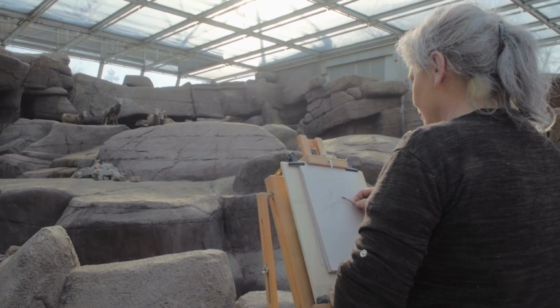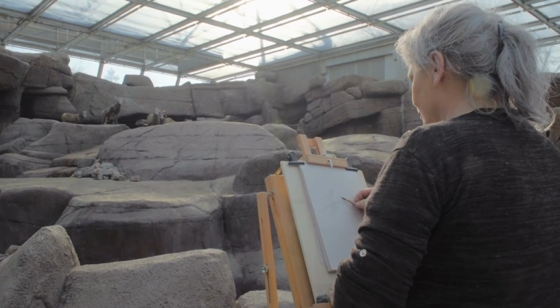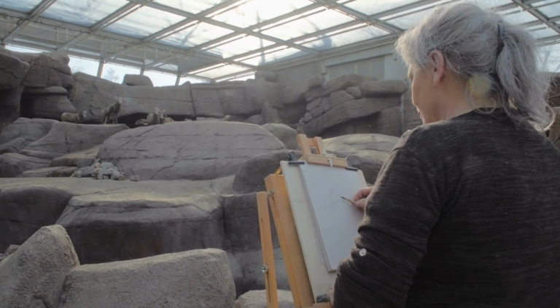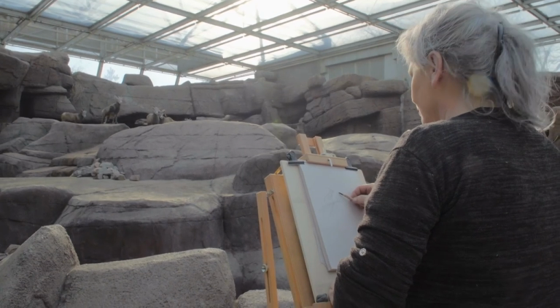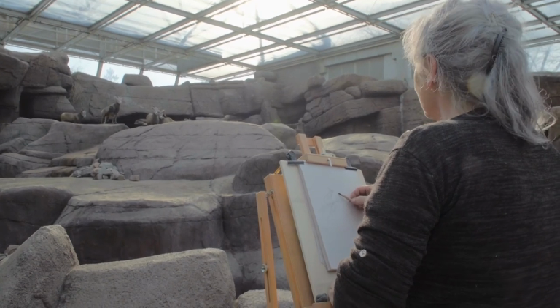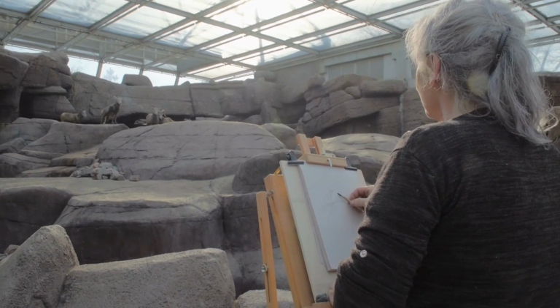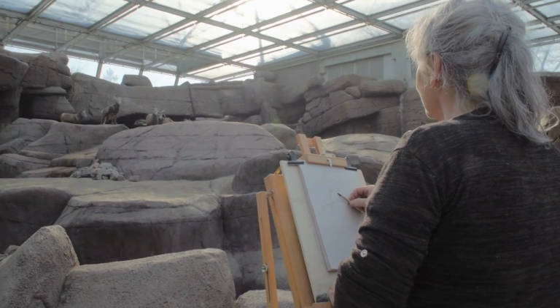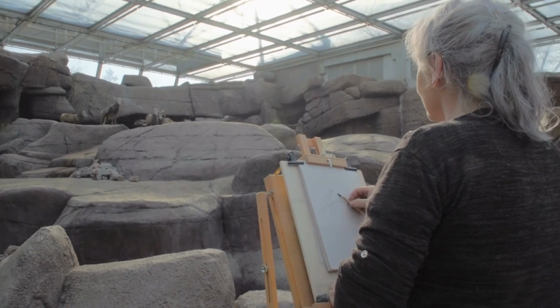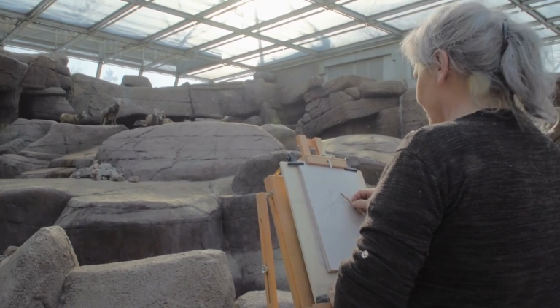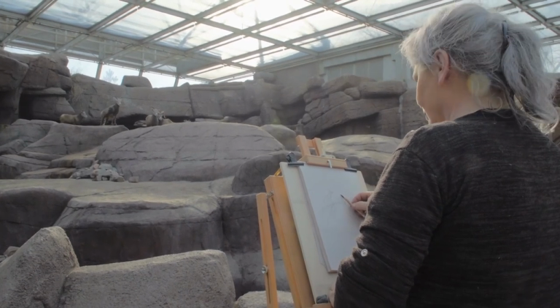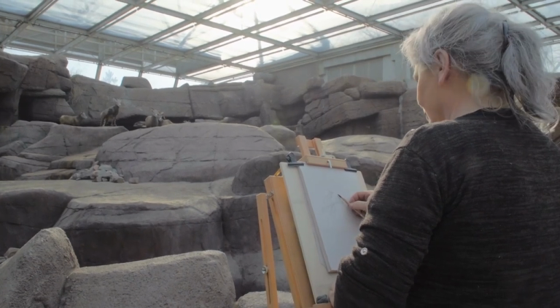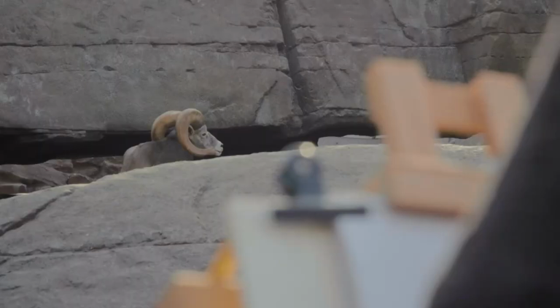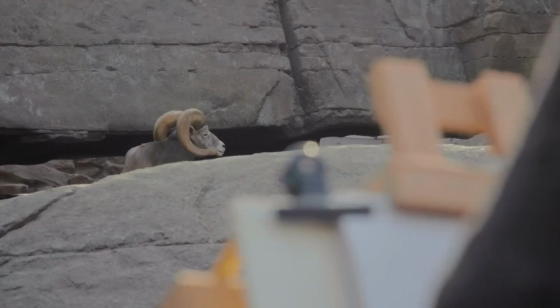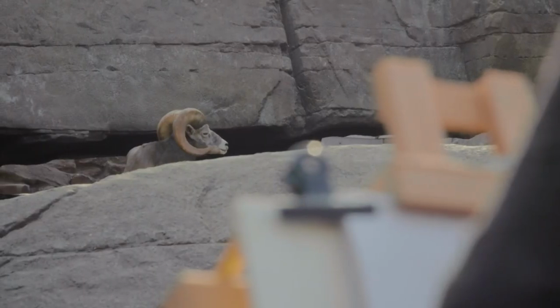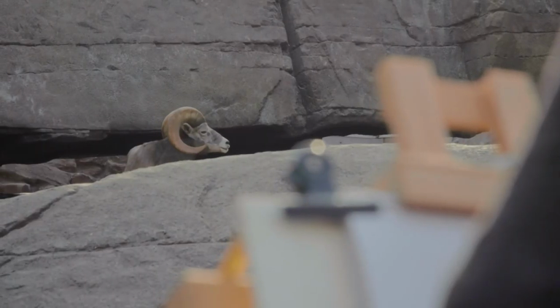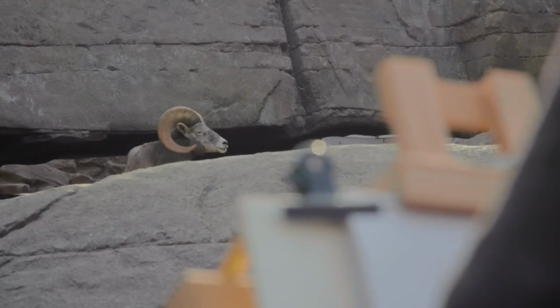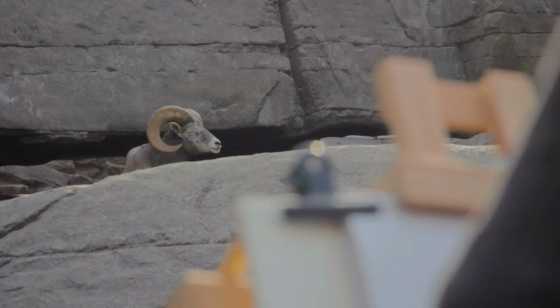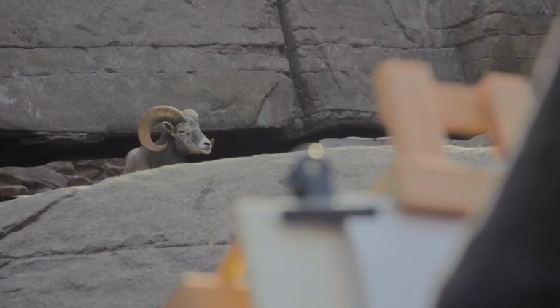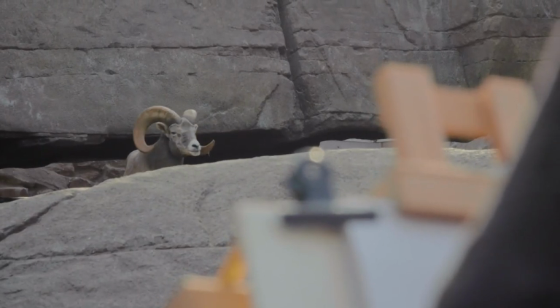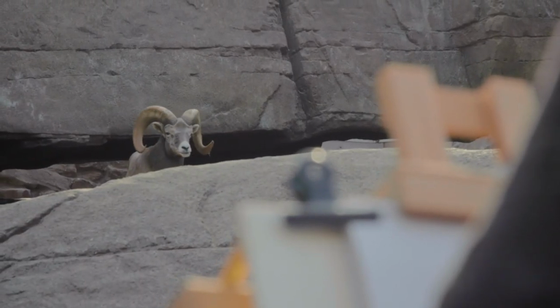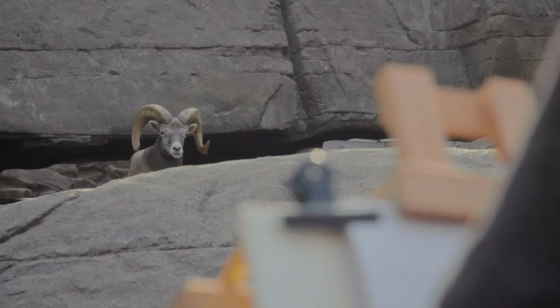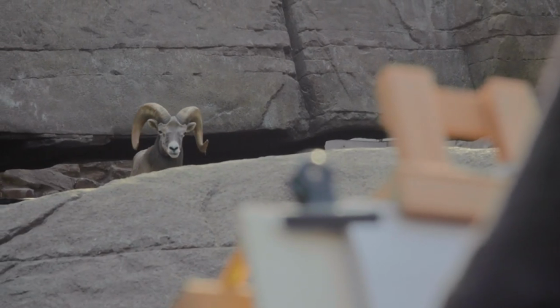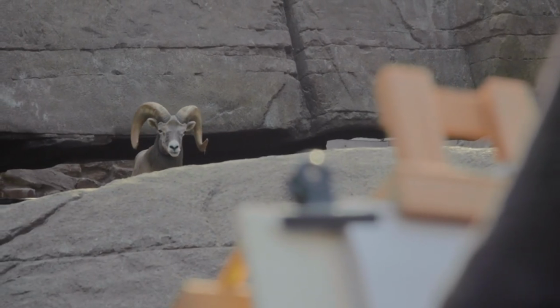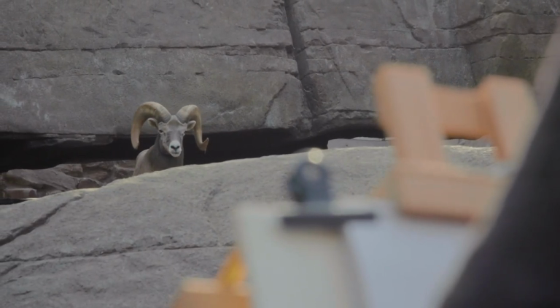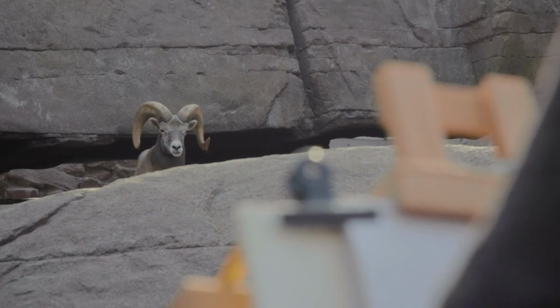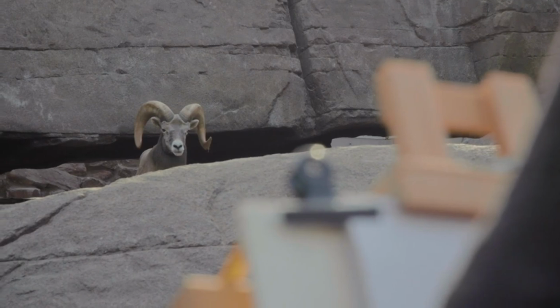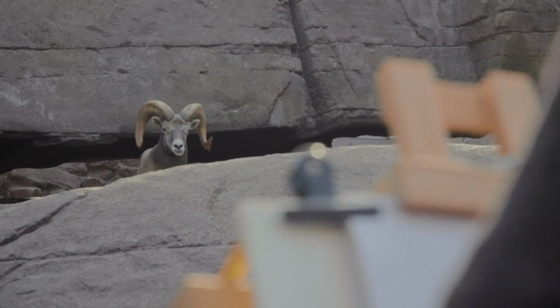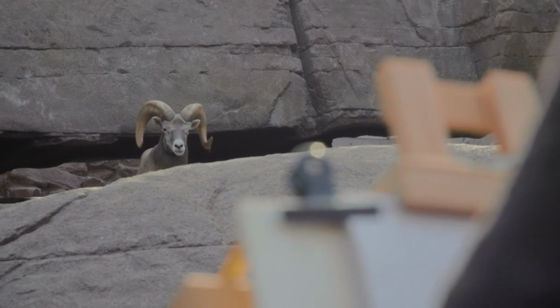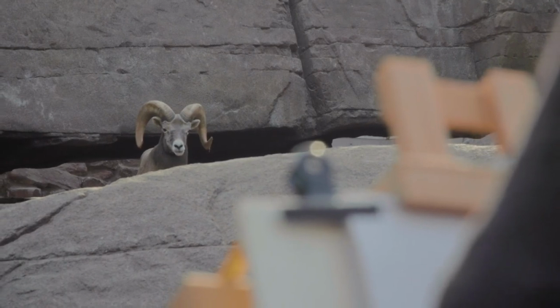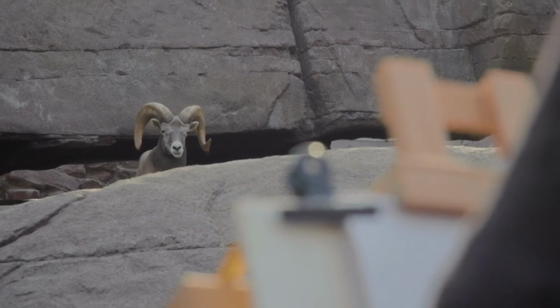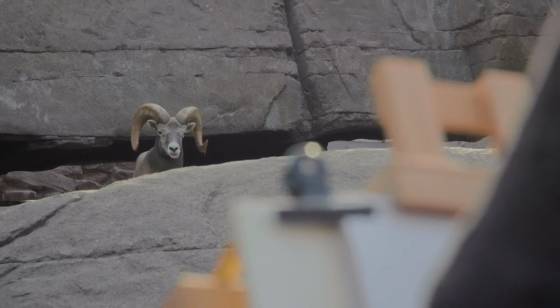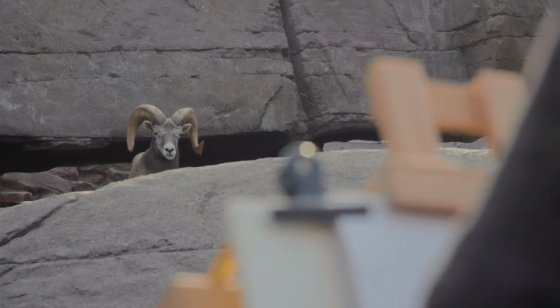Look at the ladies there in the back. And there is a male too. Look at those horns.